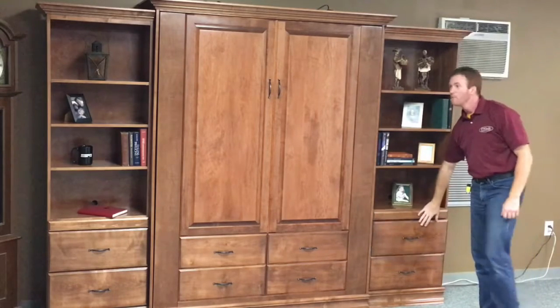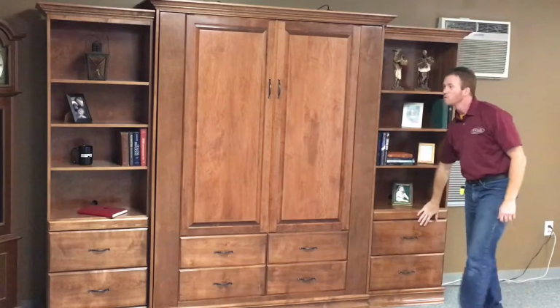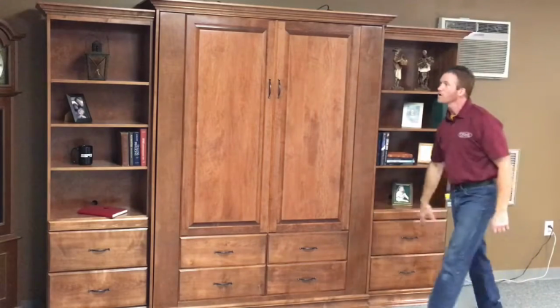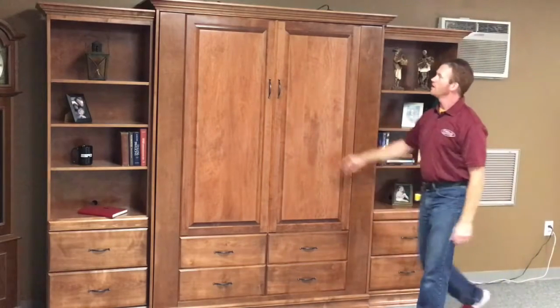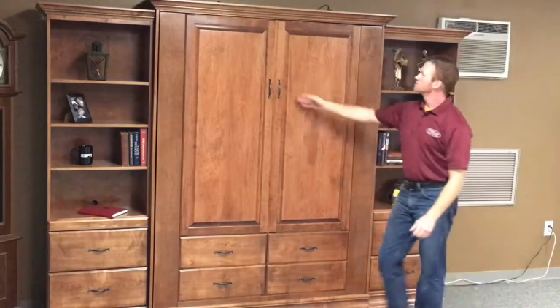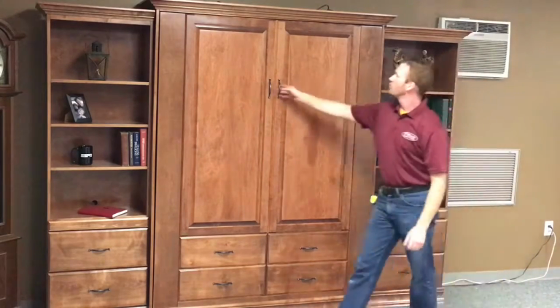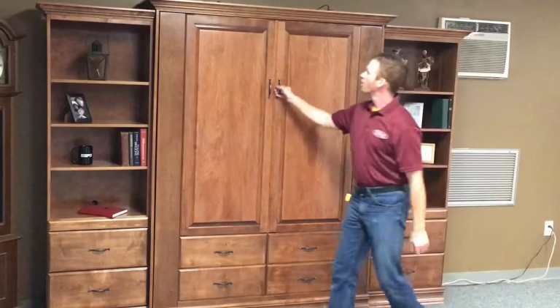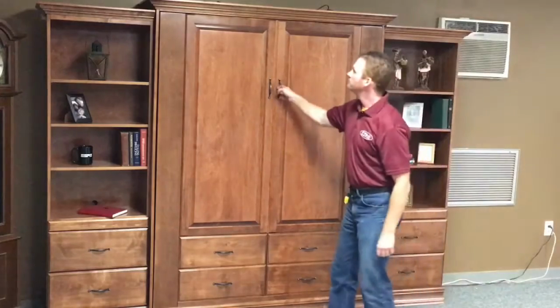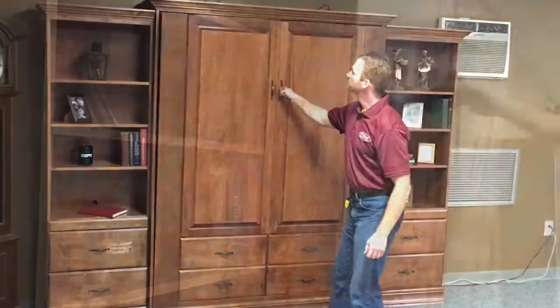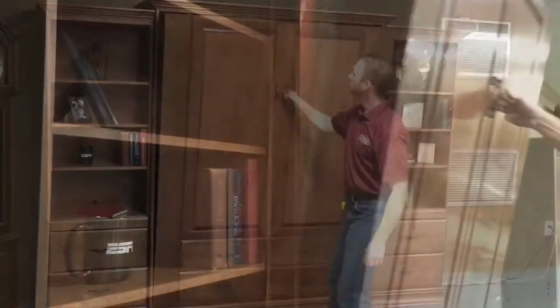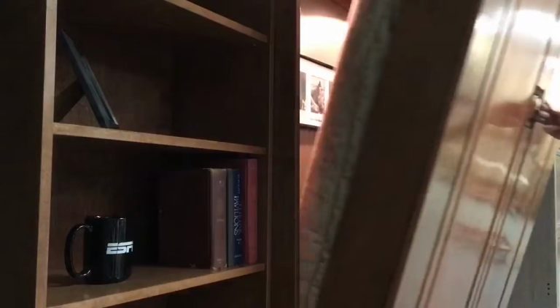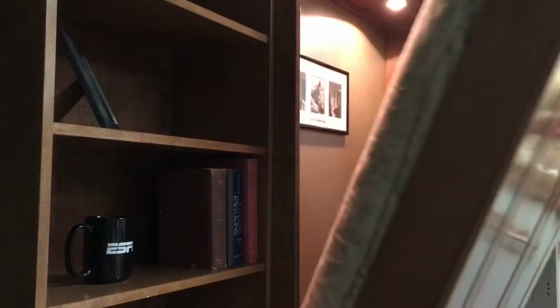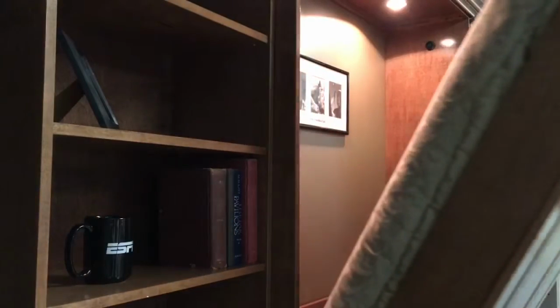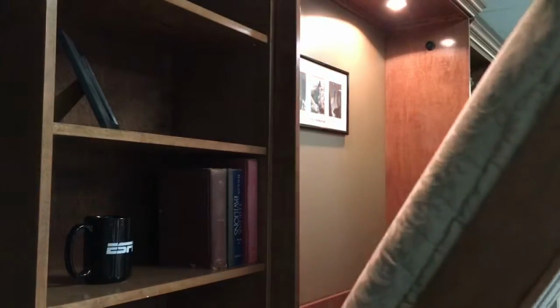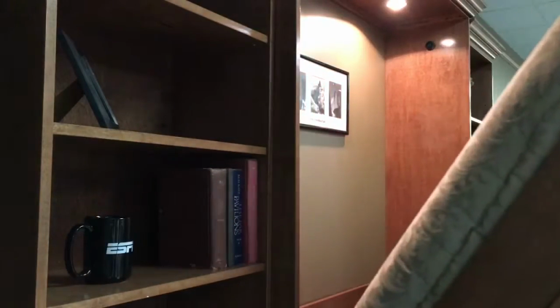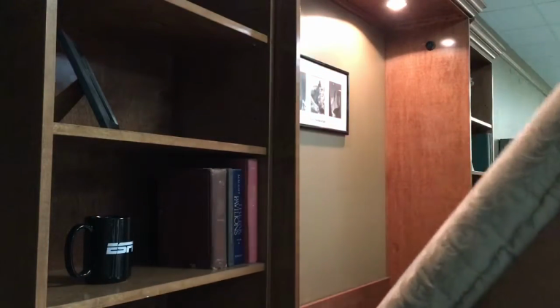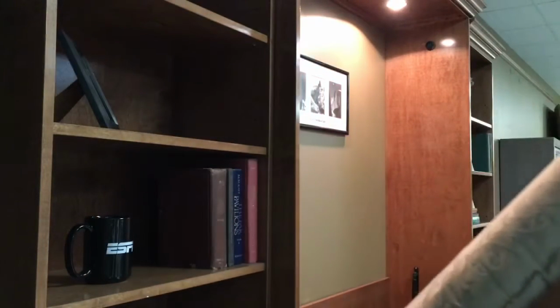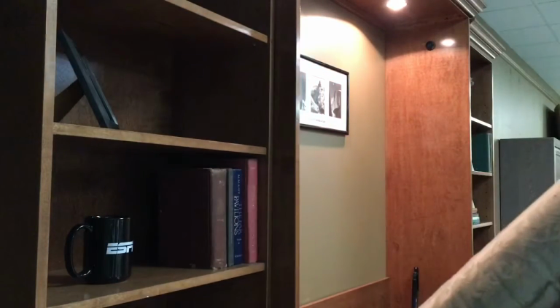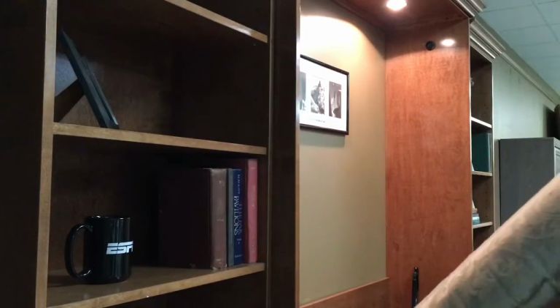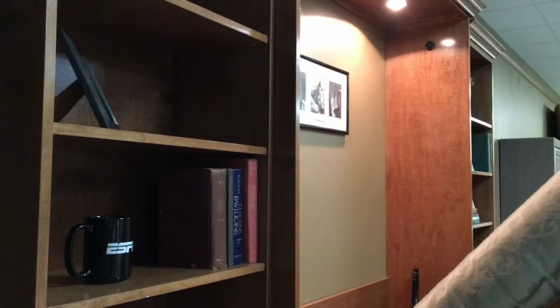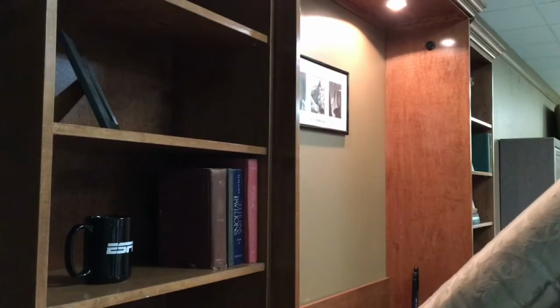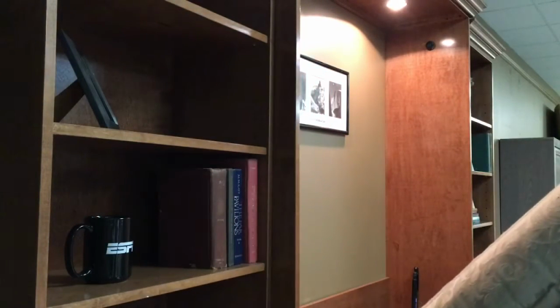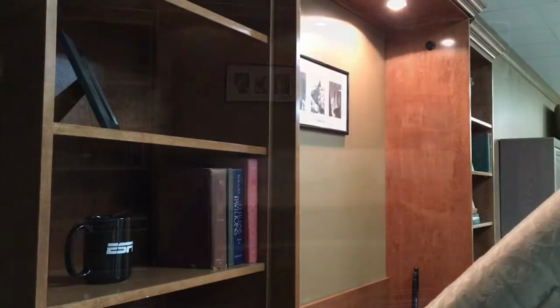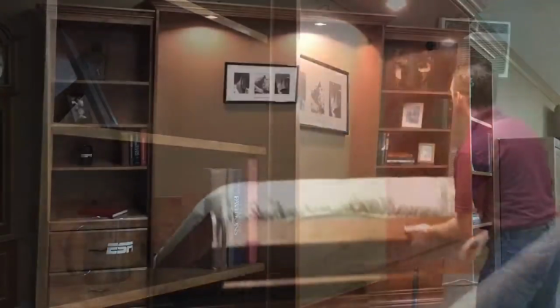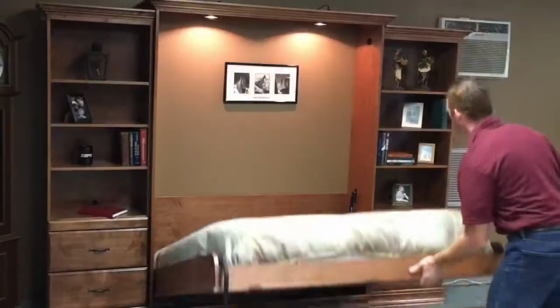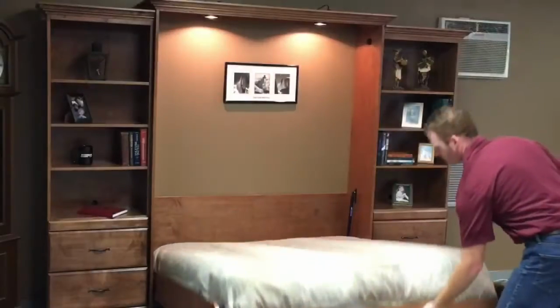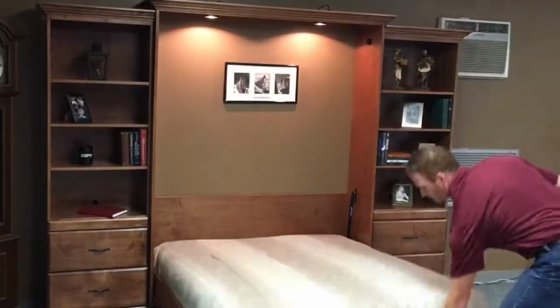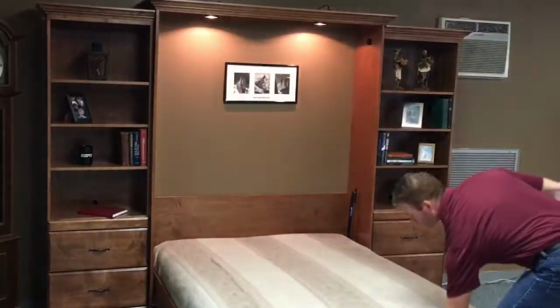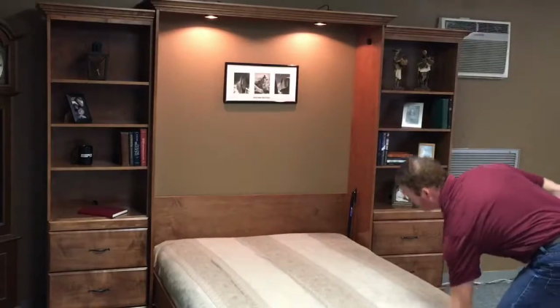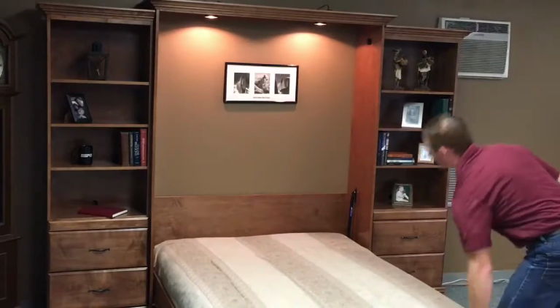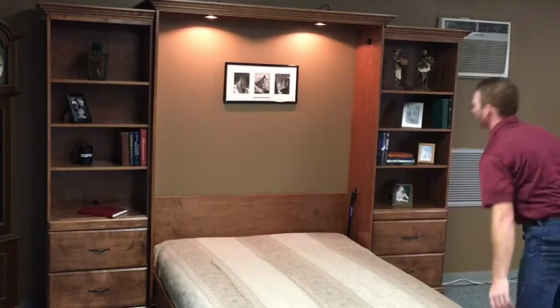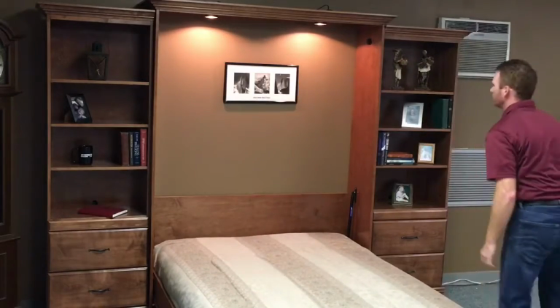To work it, you just pull it open — really lightweight — rotate the leg around, and come down to the ground.